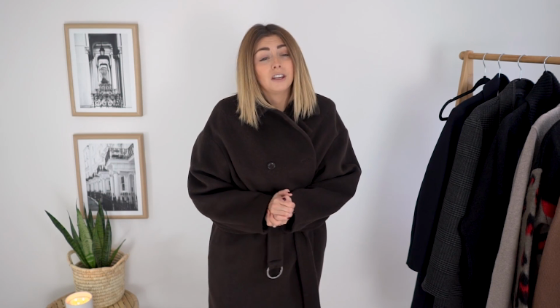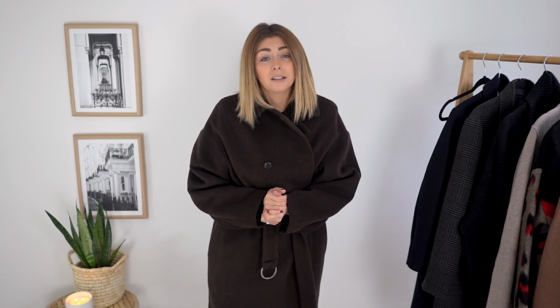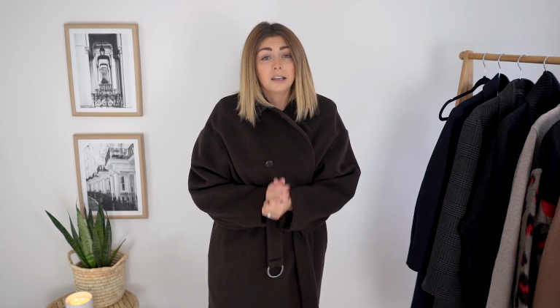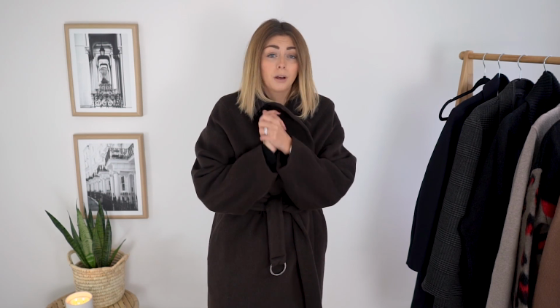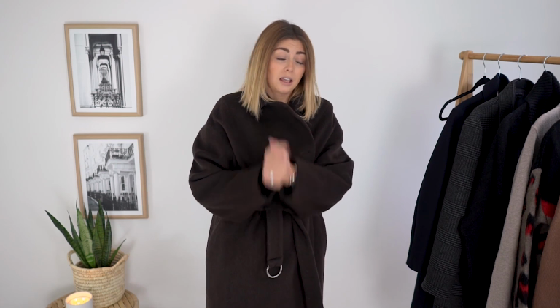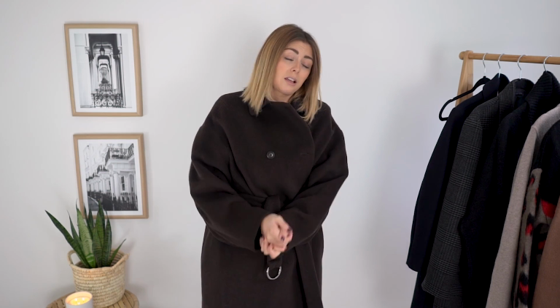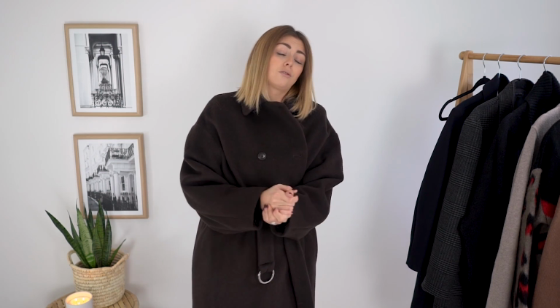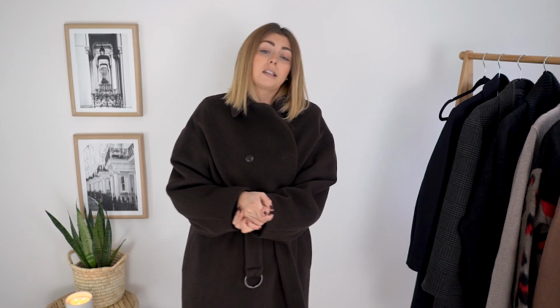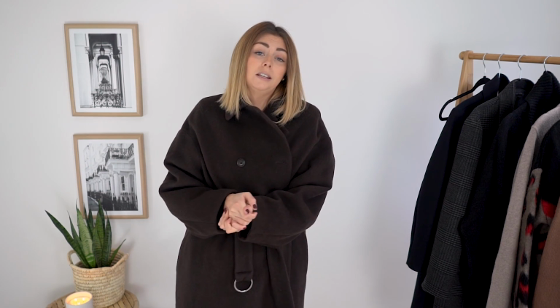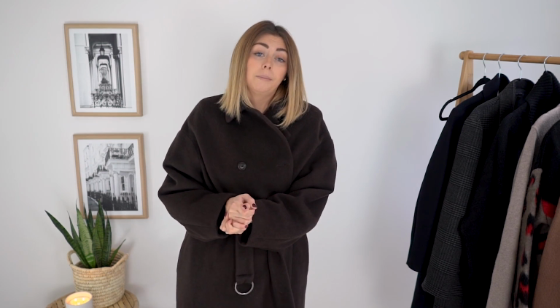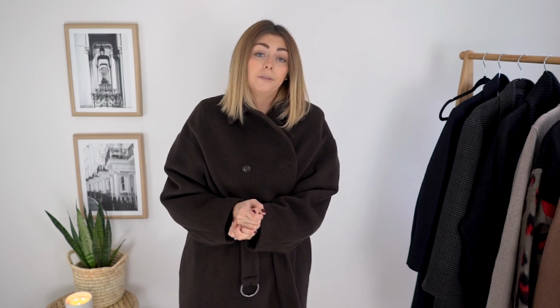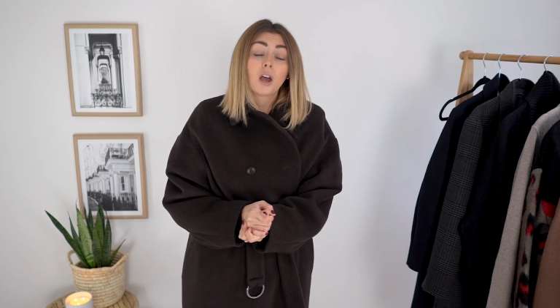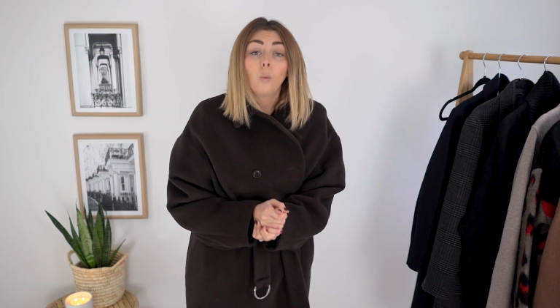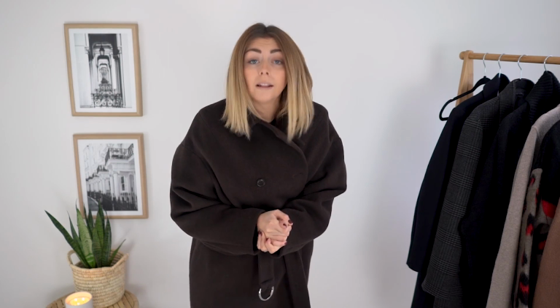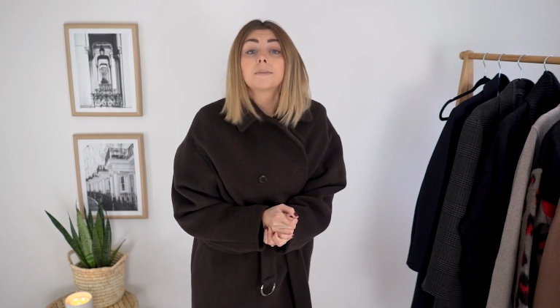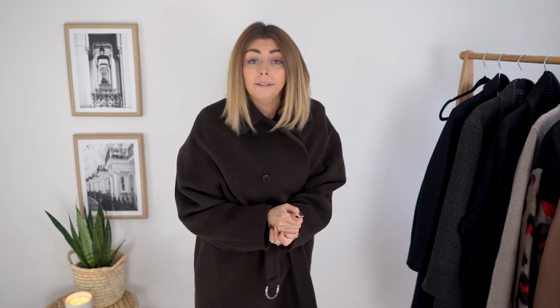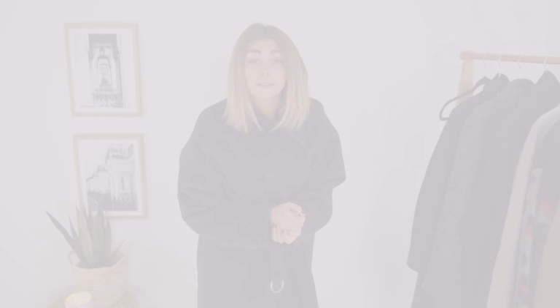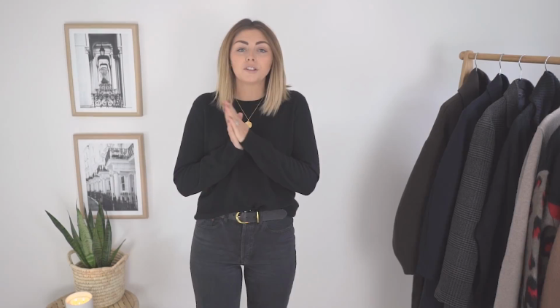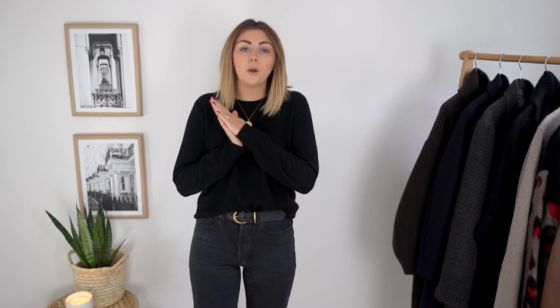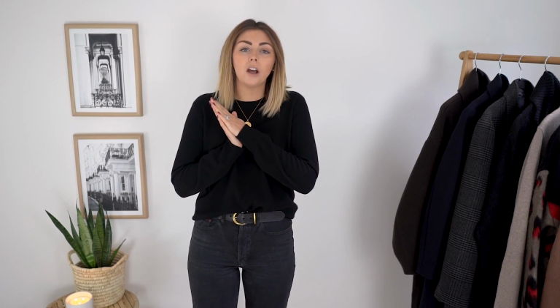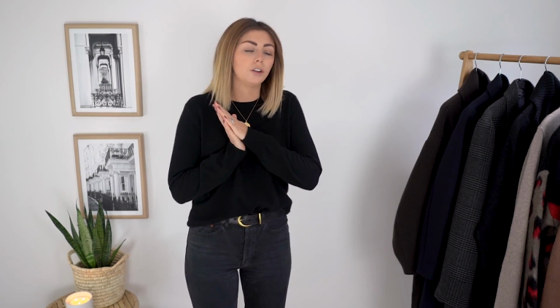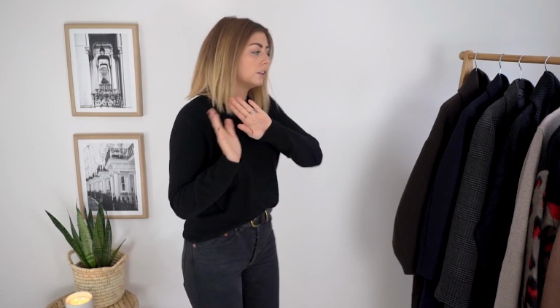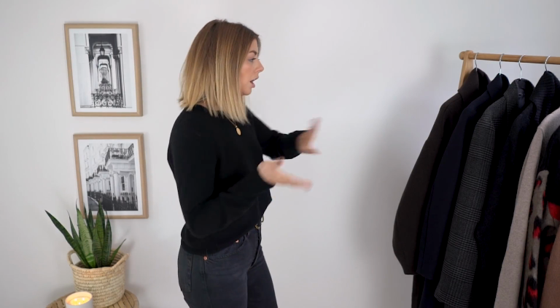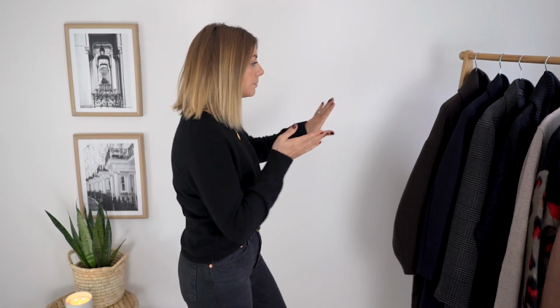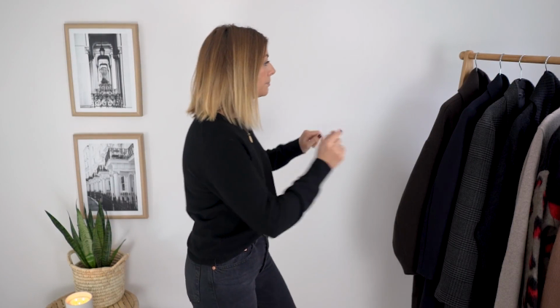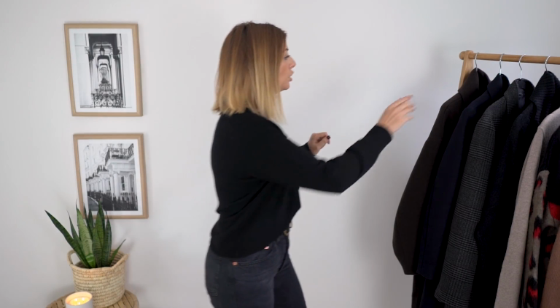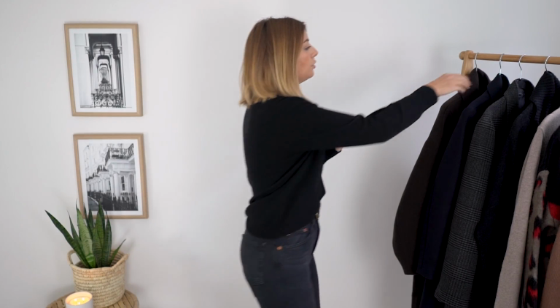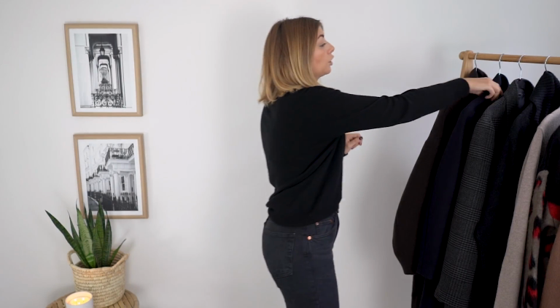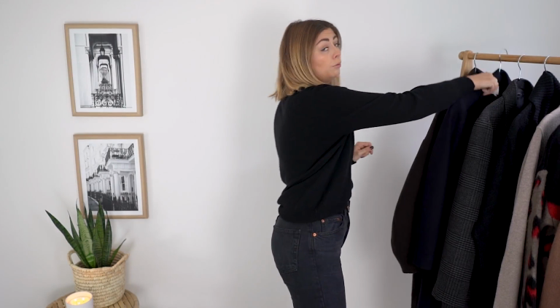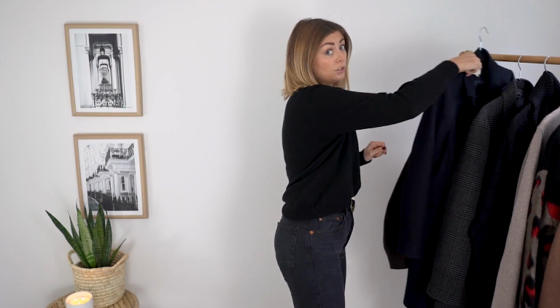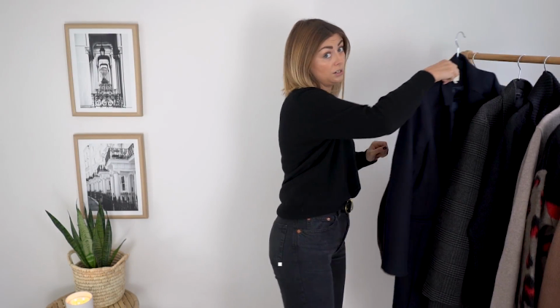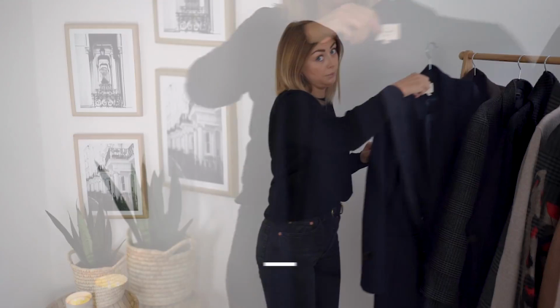This coat is £169, which I think is well spent for the quality and the classic style. It's not particularly trend-orientated - no jazzy colour, just a really nice classic basic piece that's going to last for years and years.